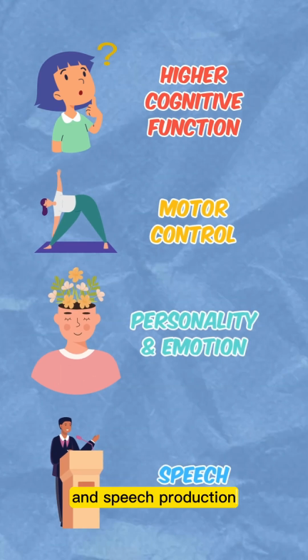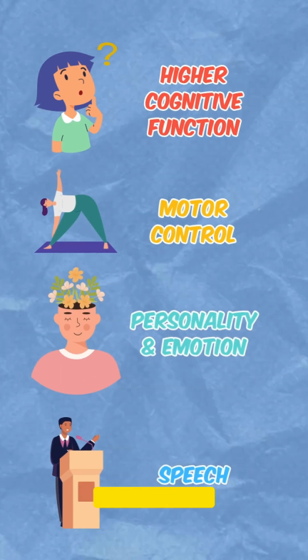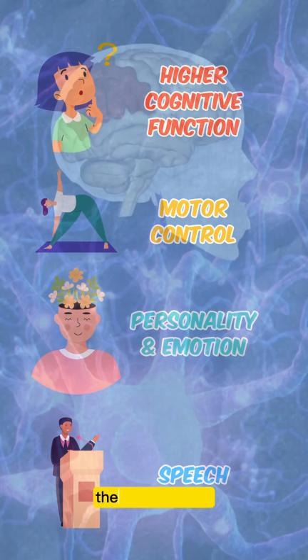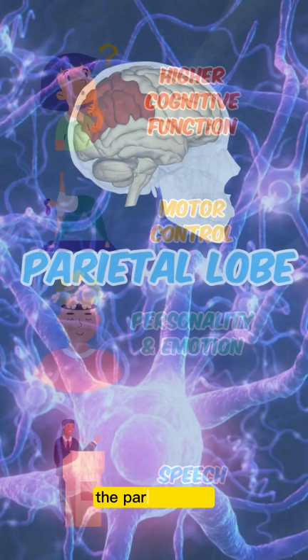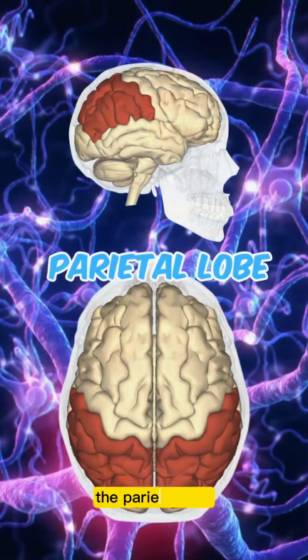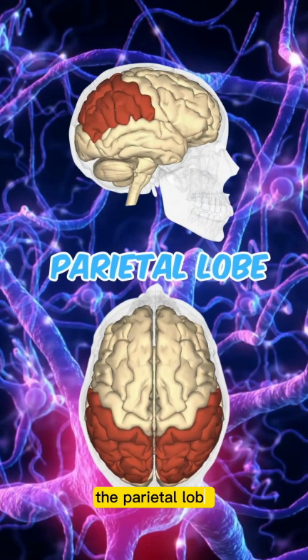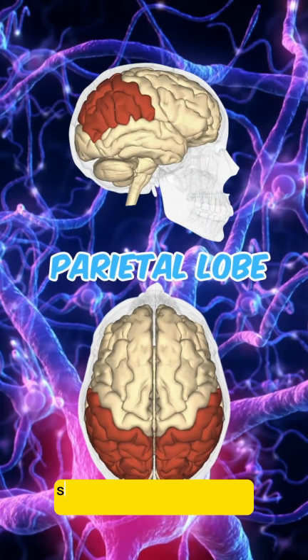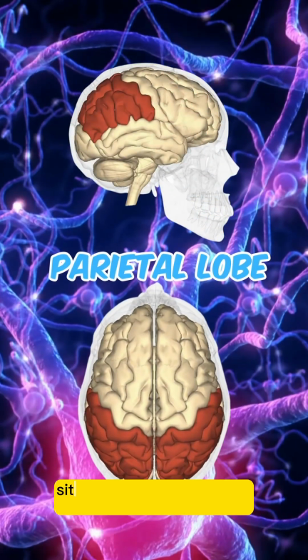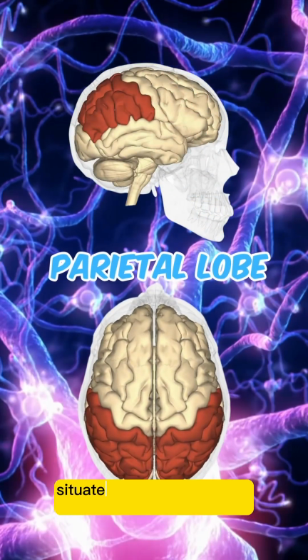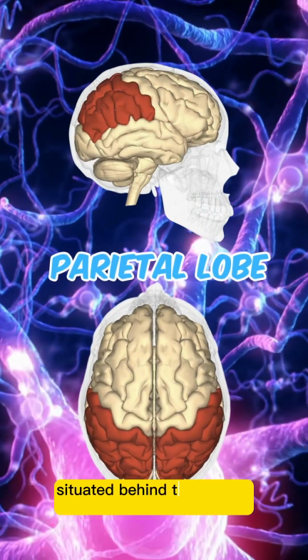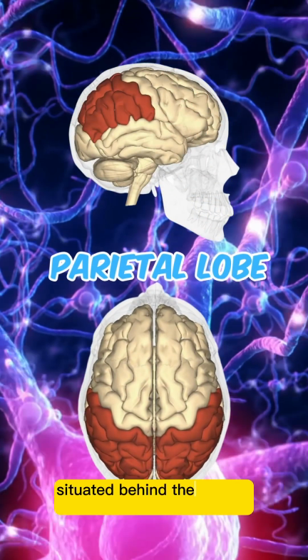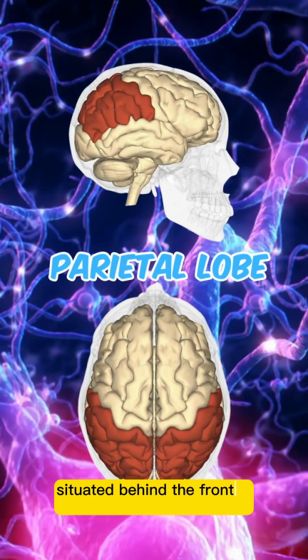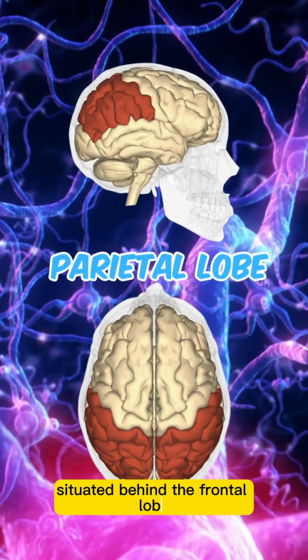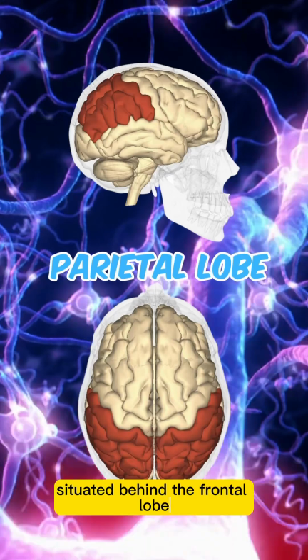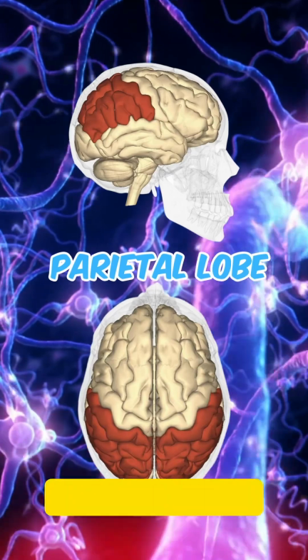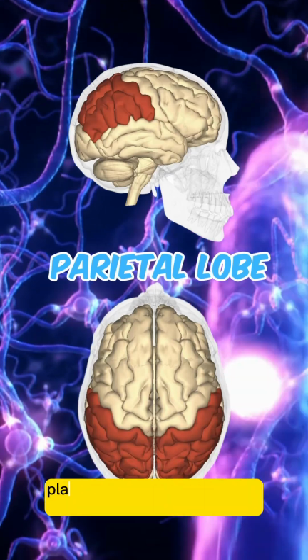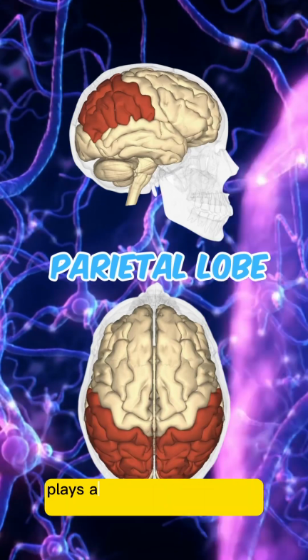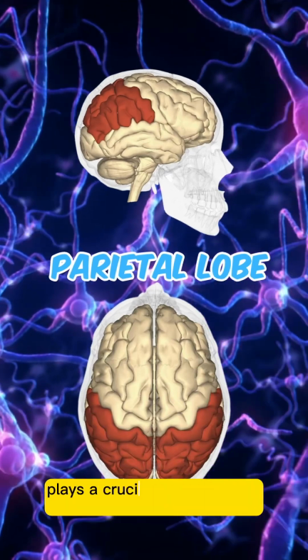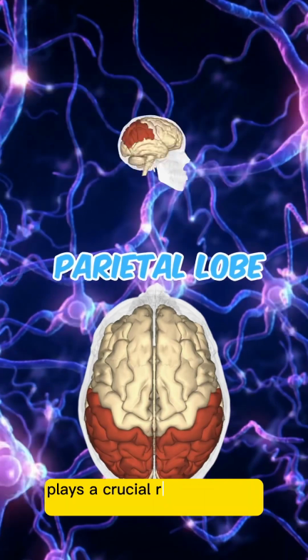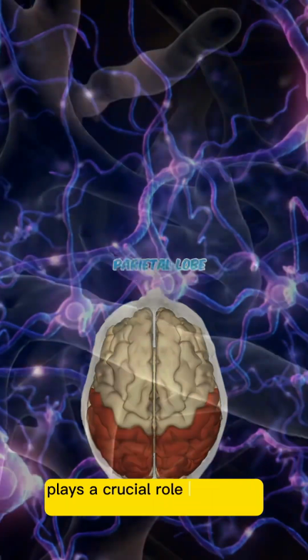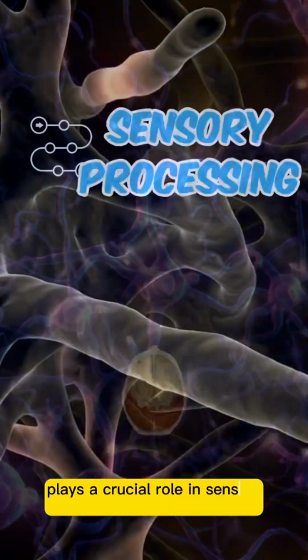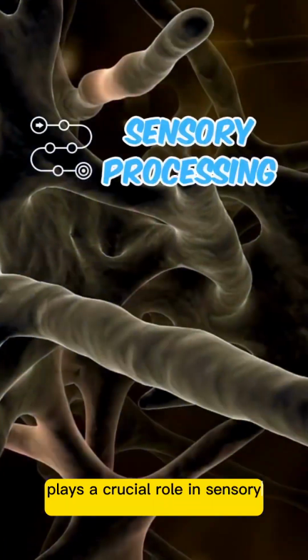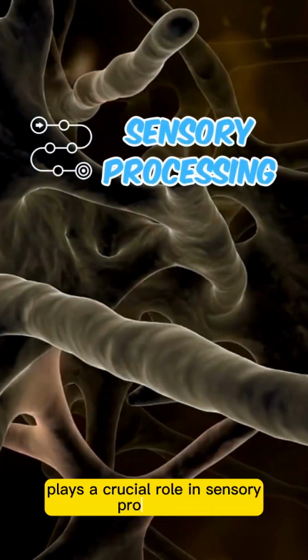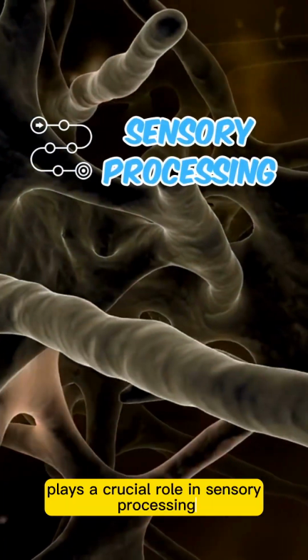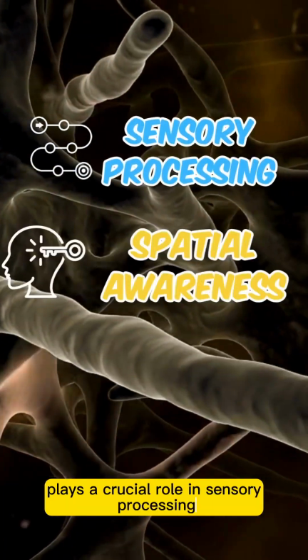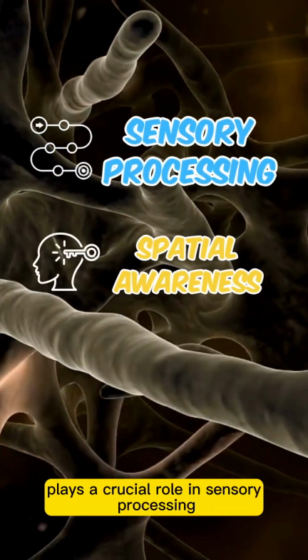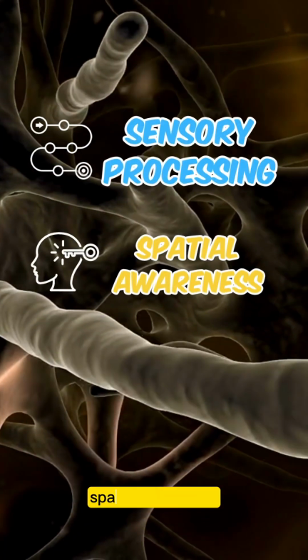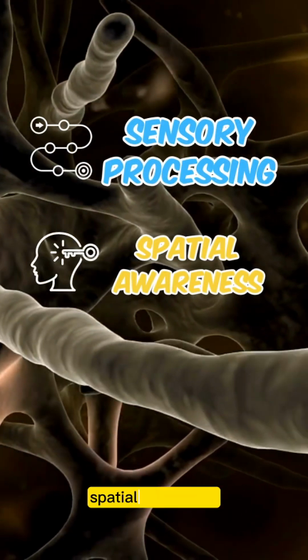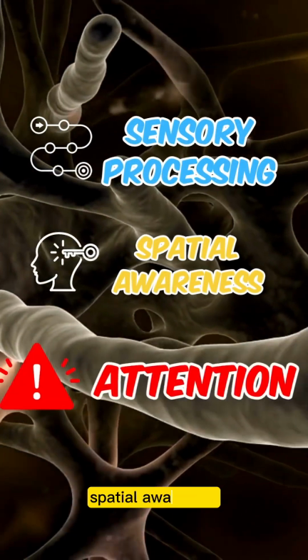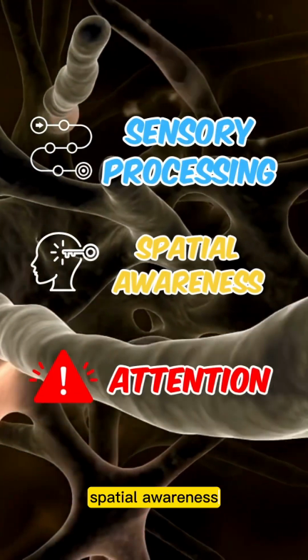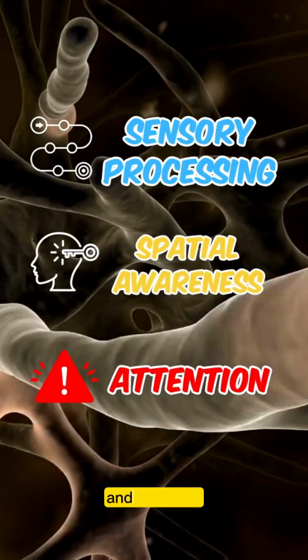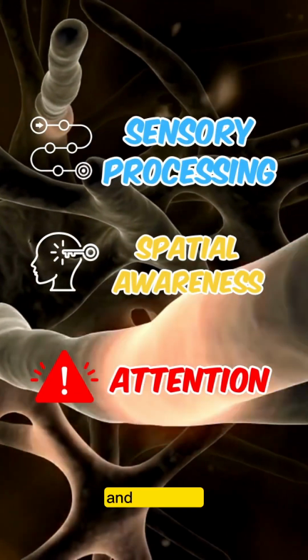The parietal lobe, situated behind the frontal lobe, plays a crucial role in sensory processing, spatial awareness, and attention.